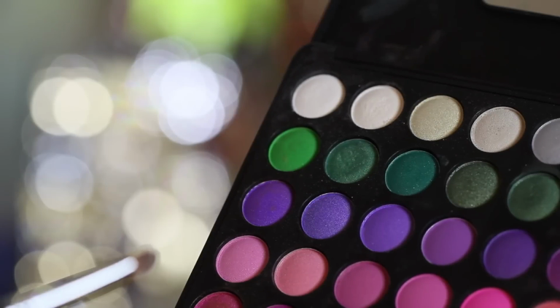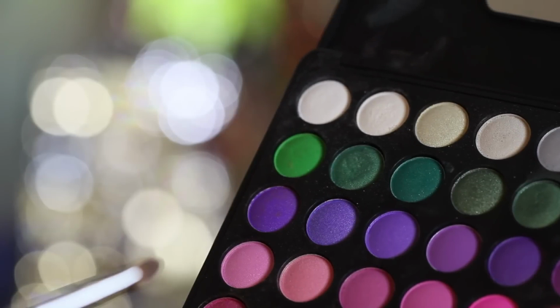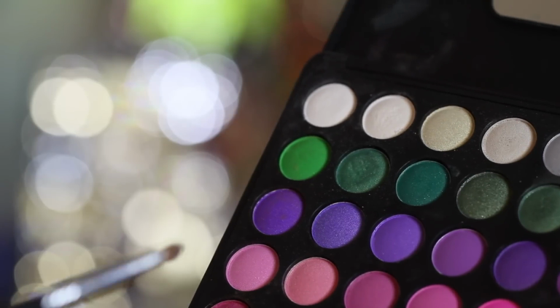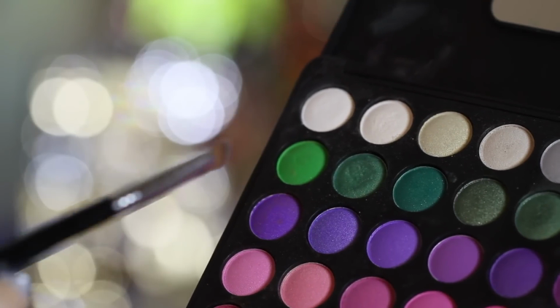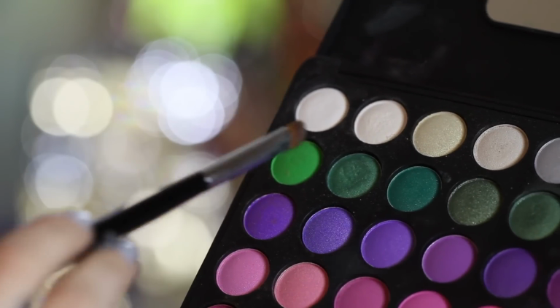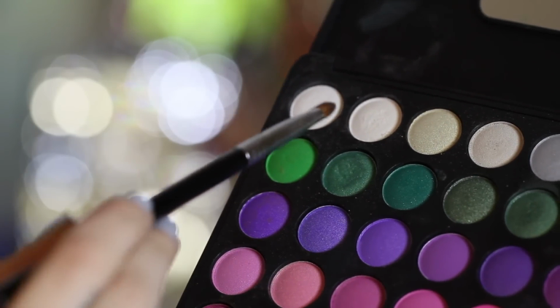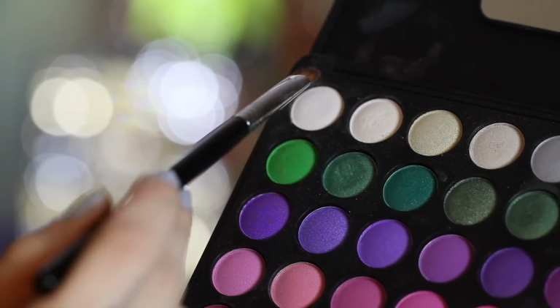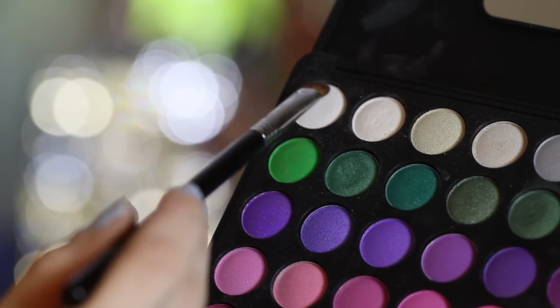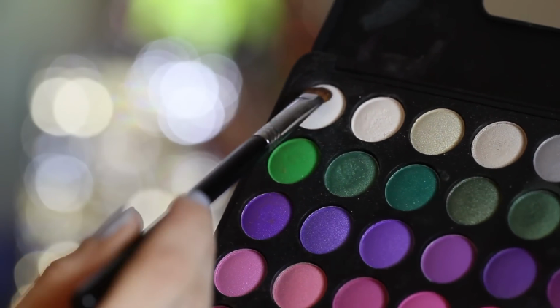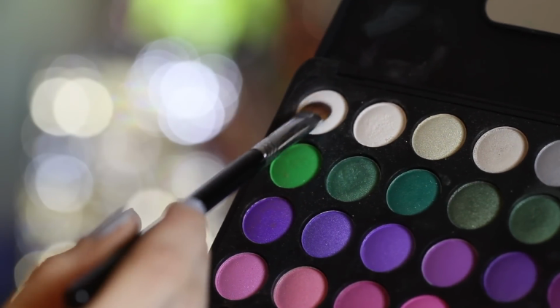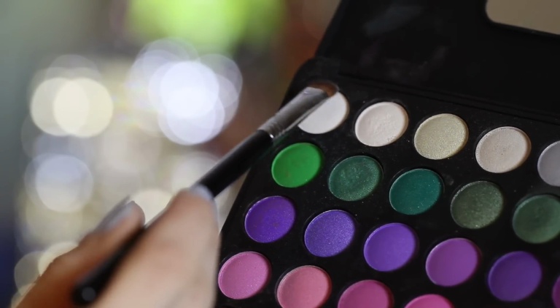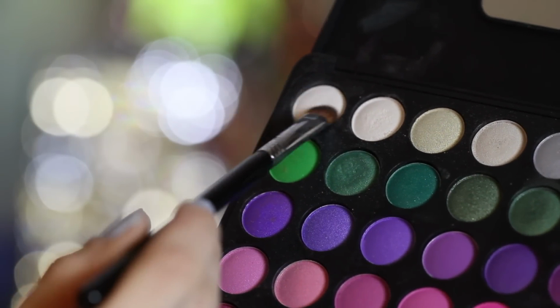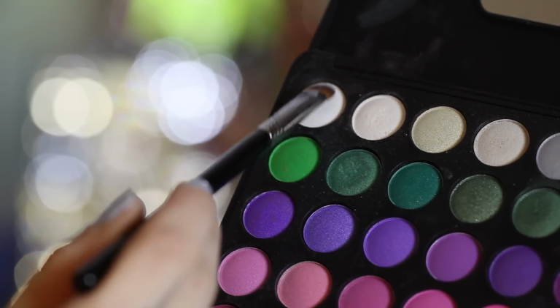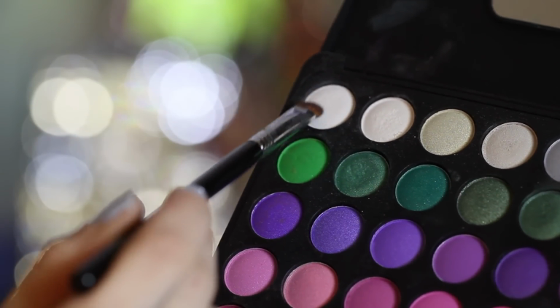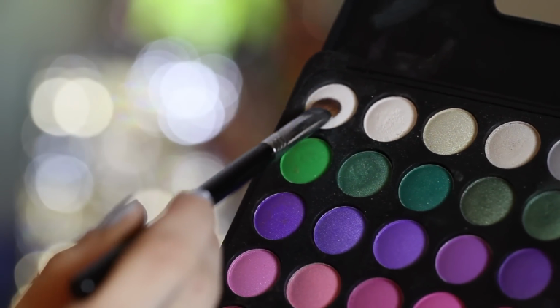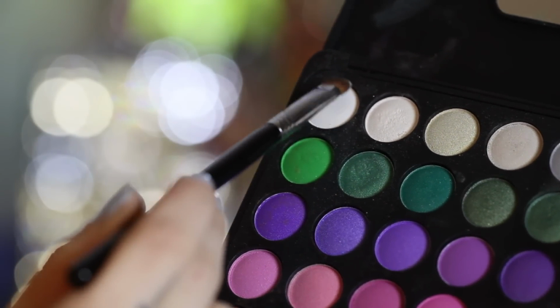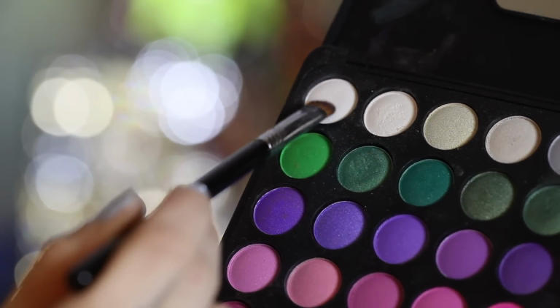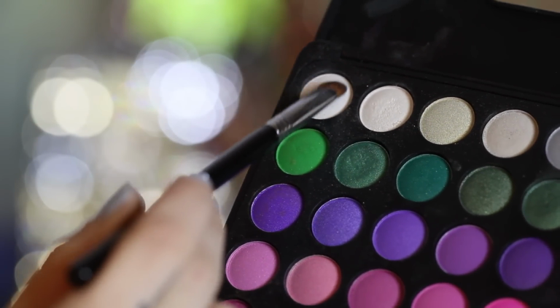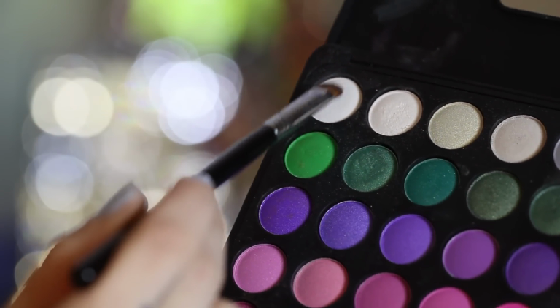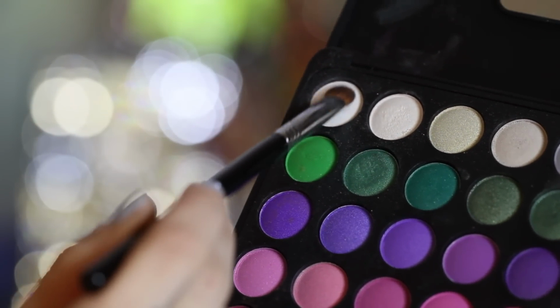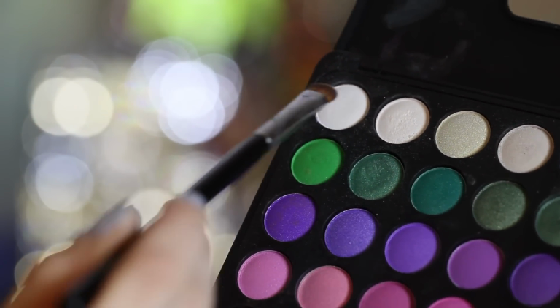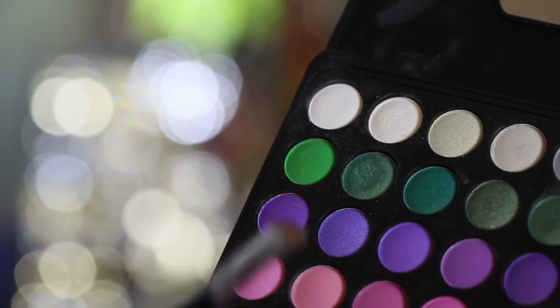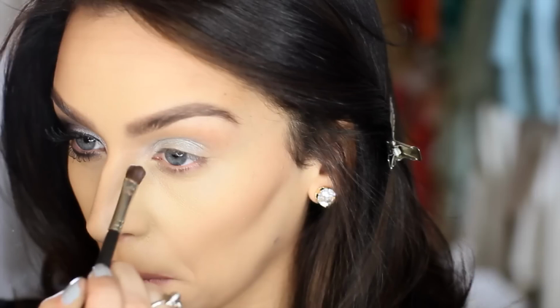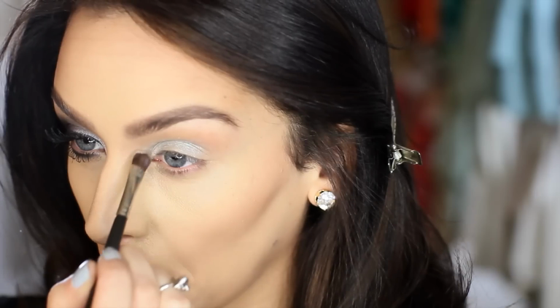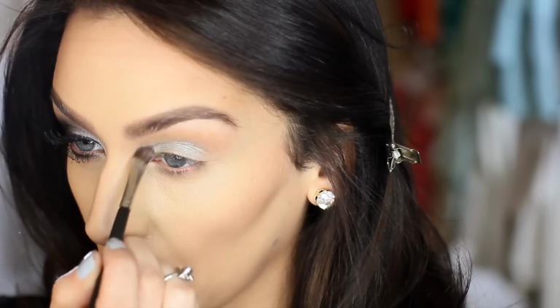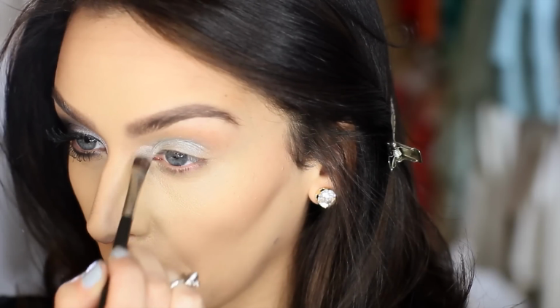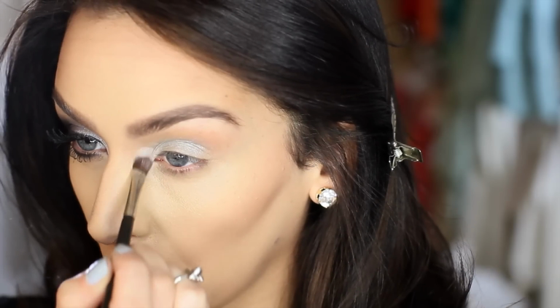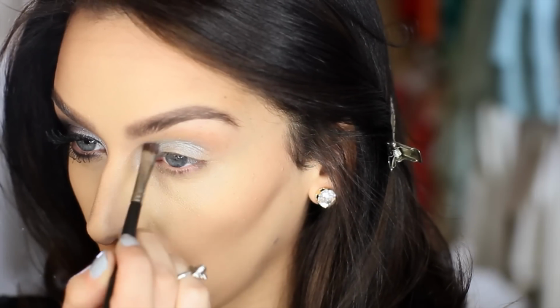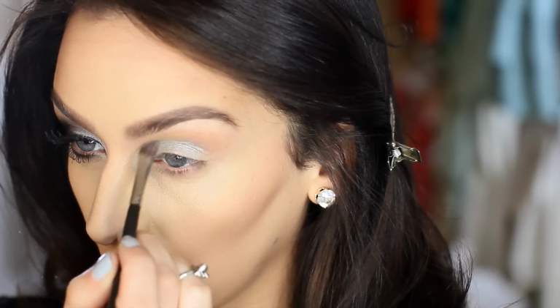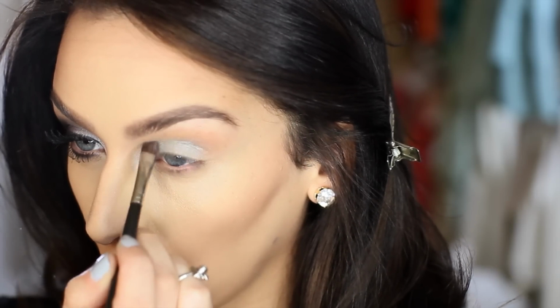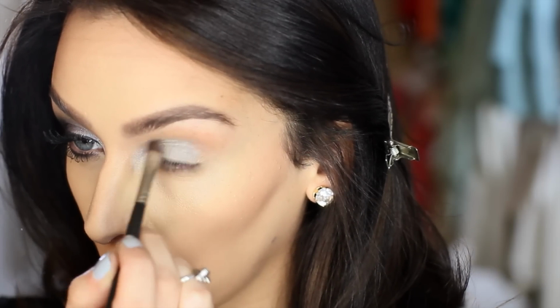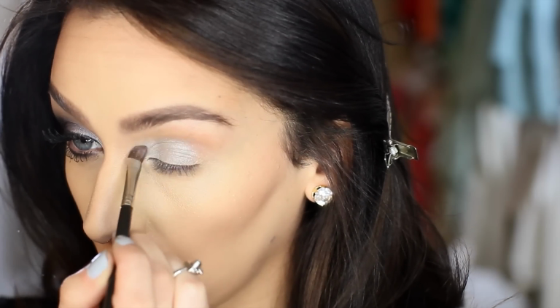Then picking up this bright white color, I'm going to be applying that right in the tear duct and then blending it onto the lid.